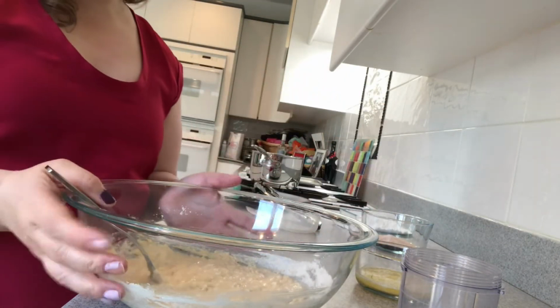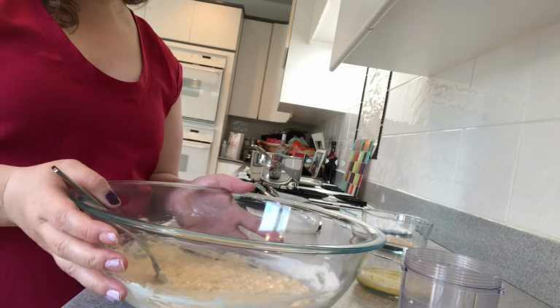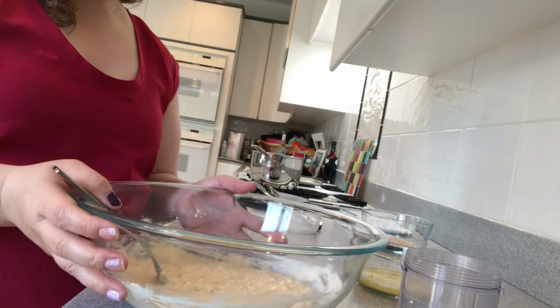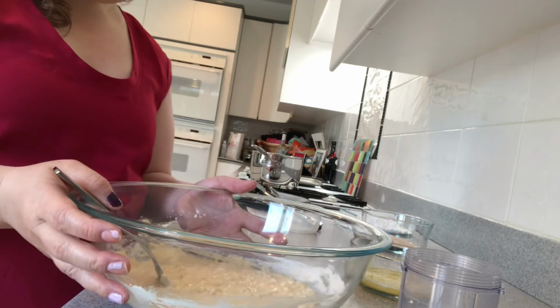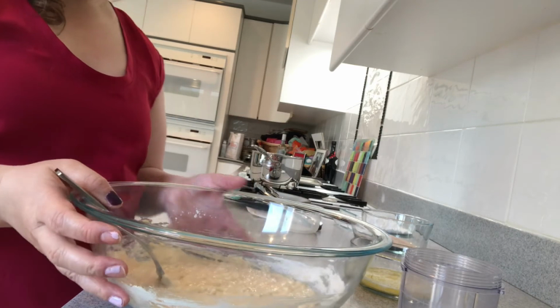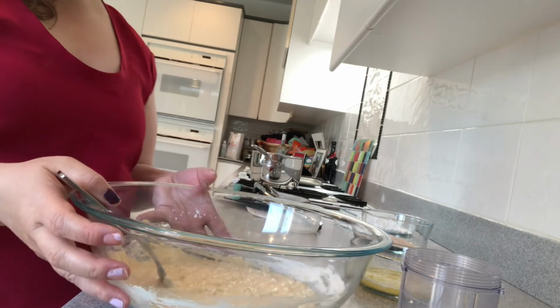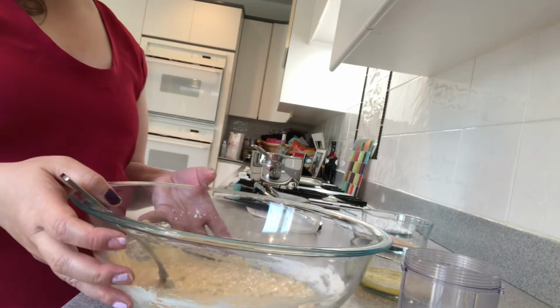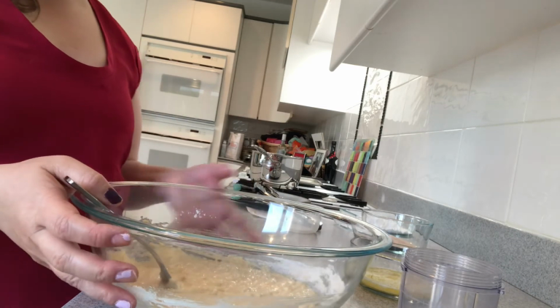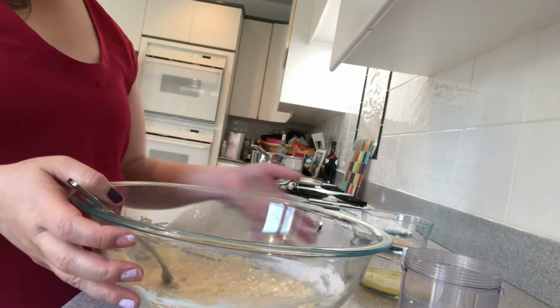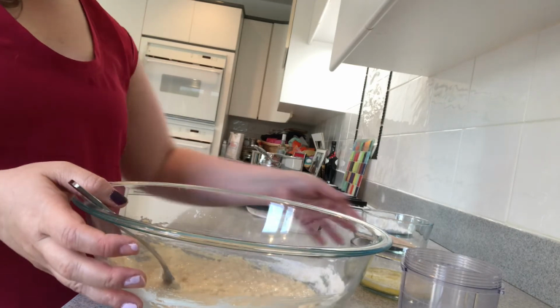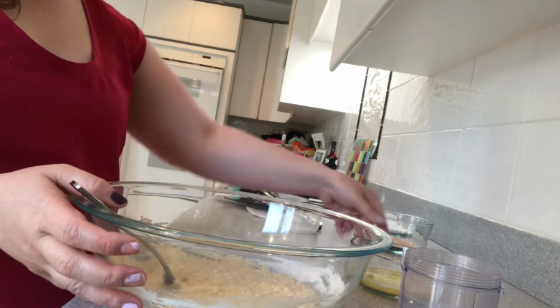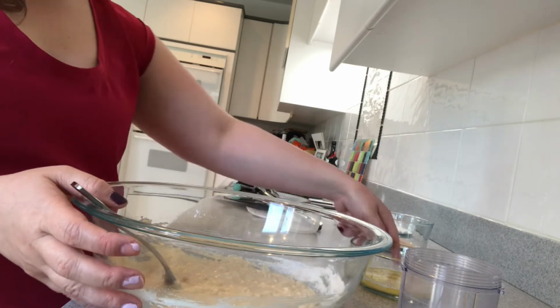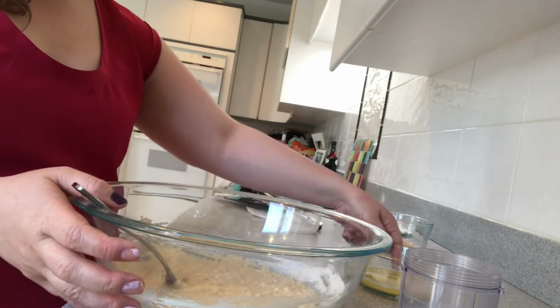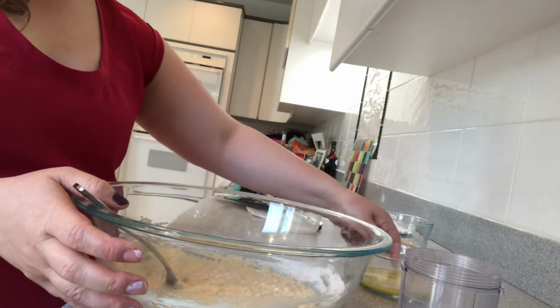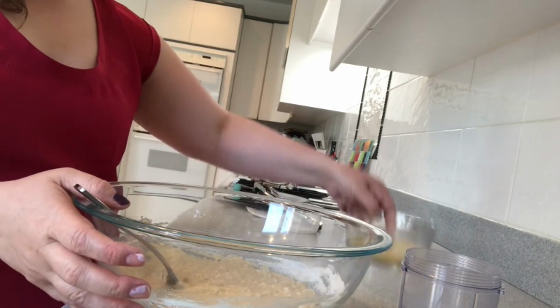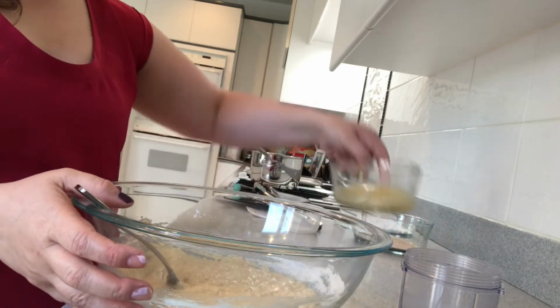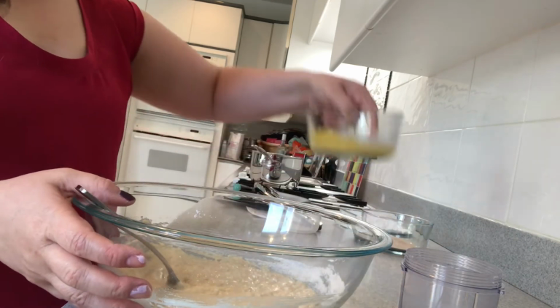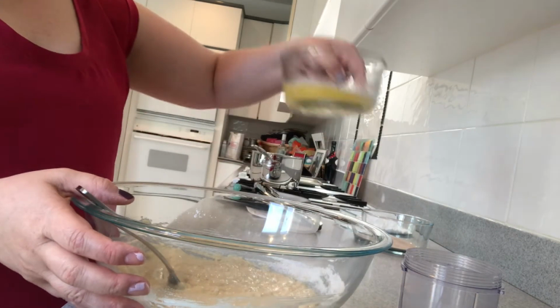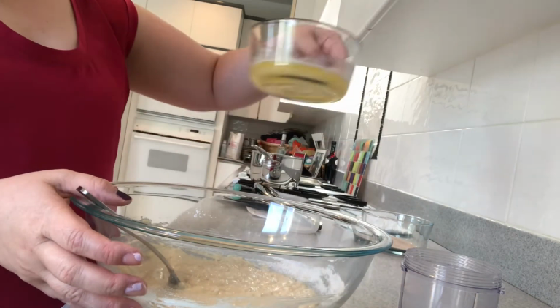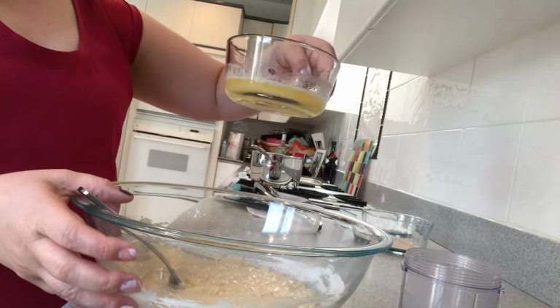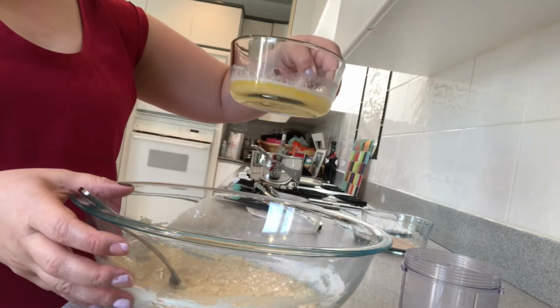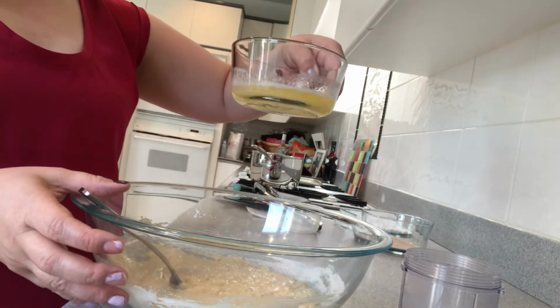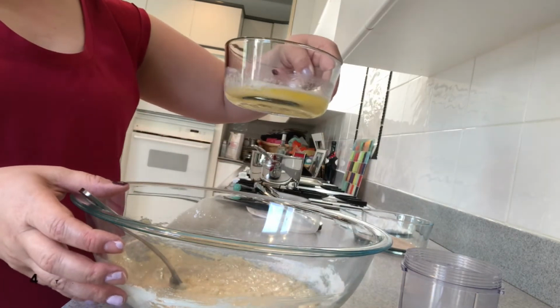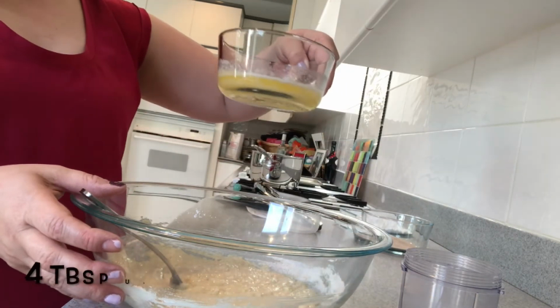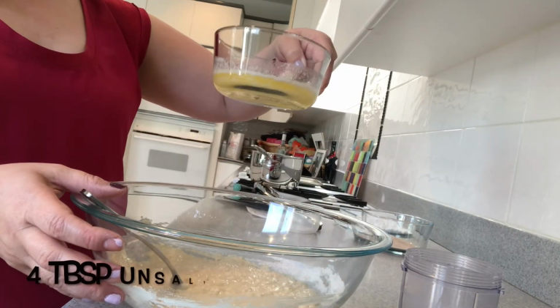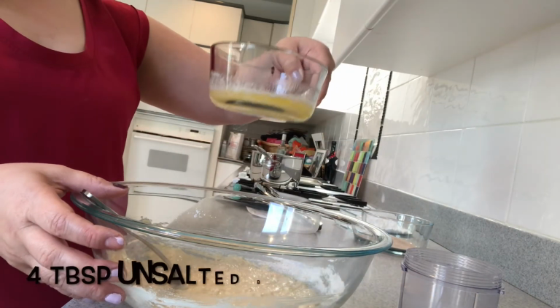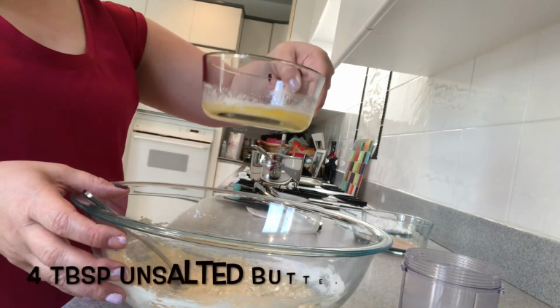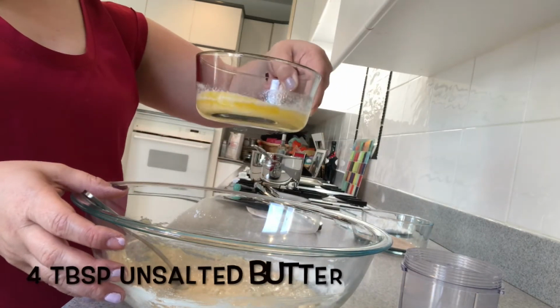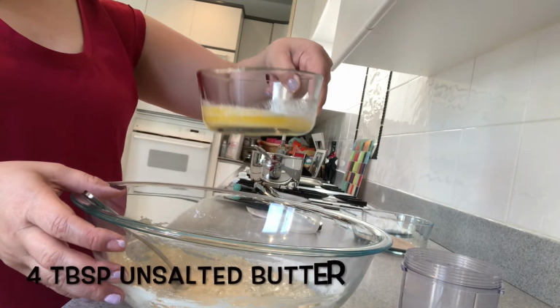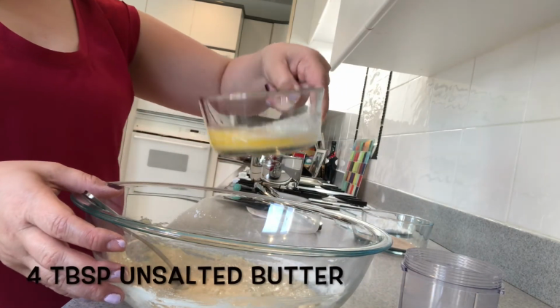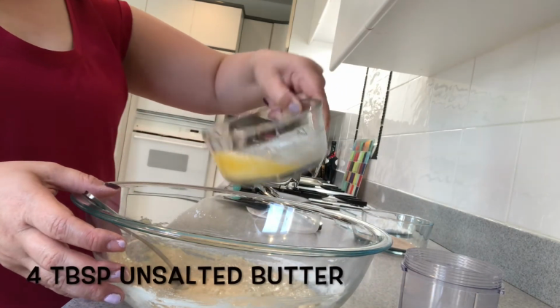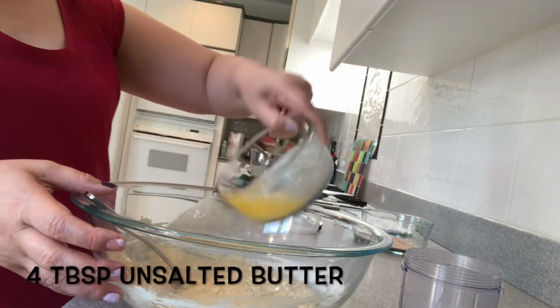After the mixture is combined, we're going to add in four tablespoons of pre-melted butter.